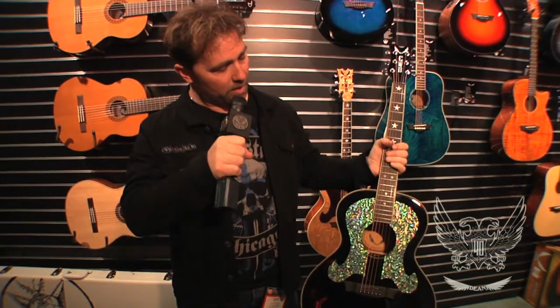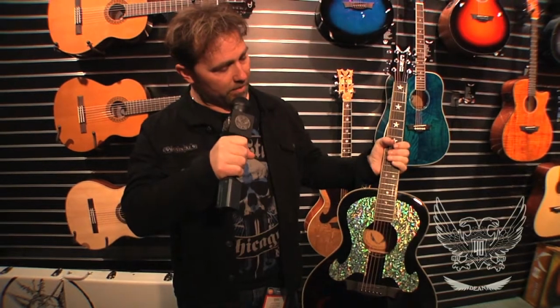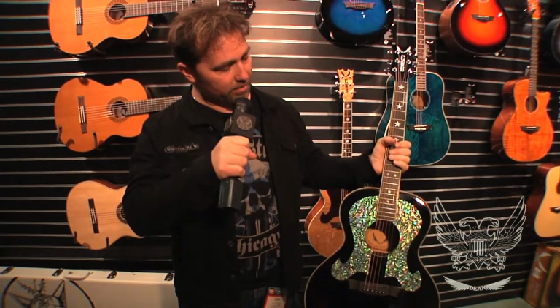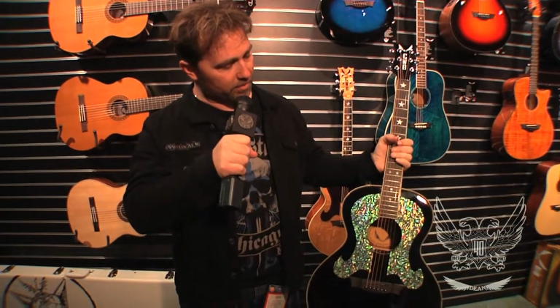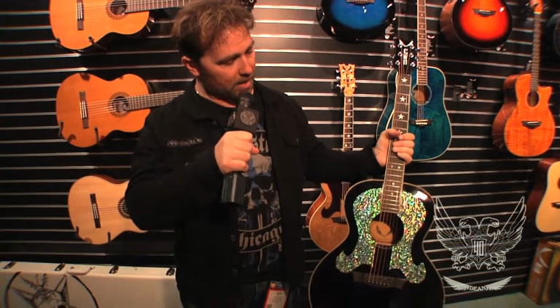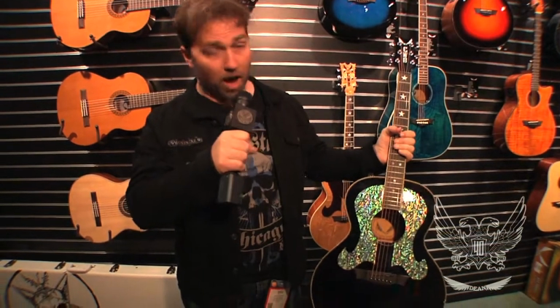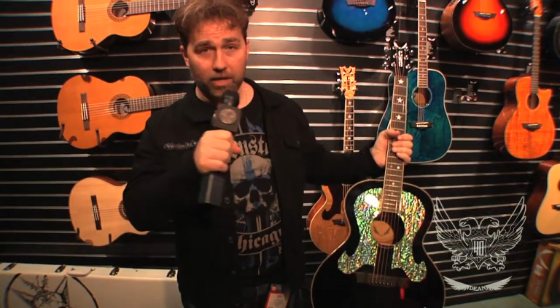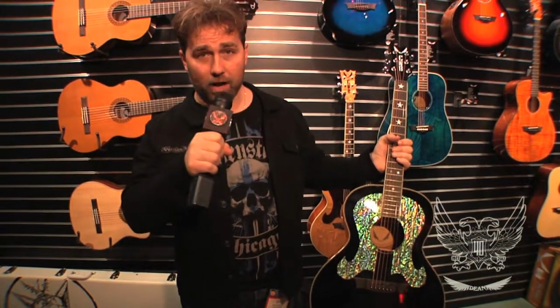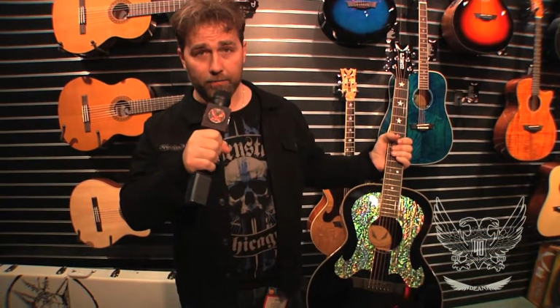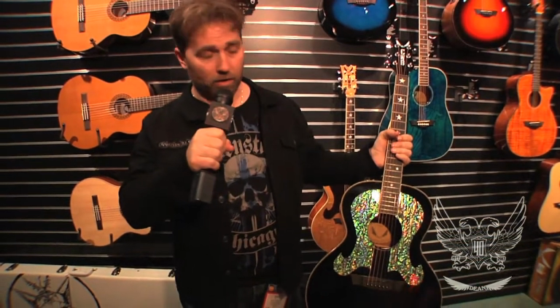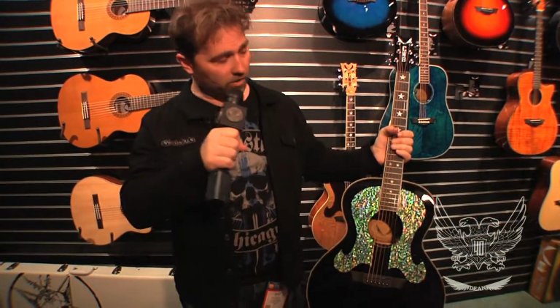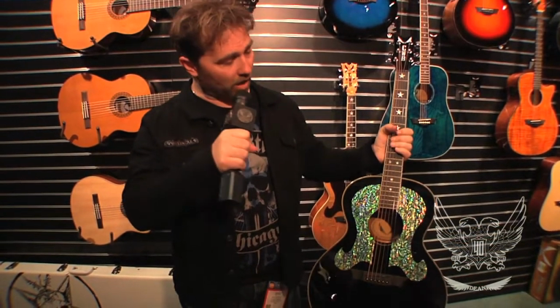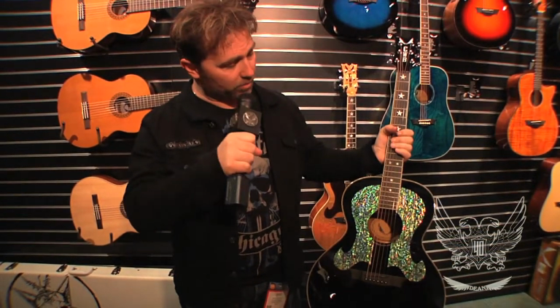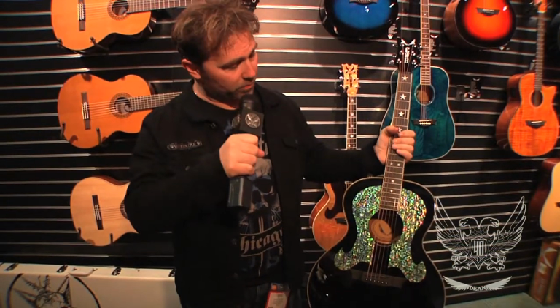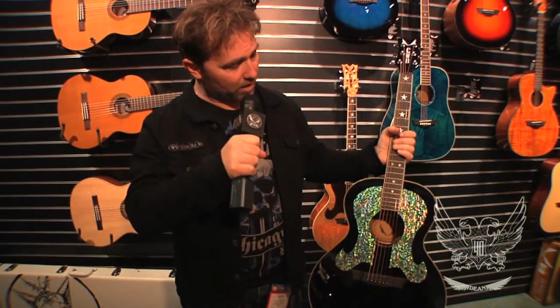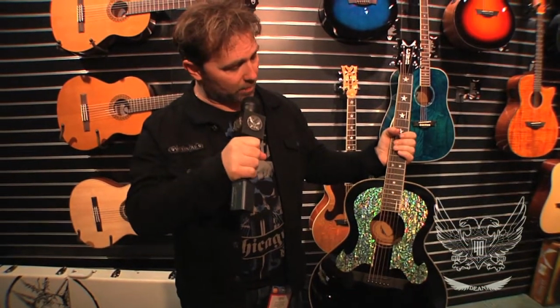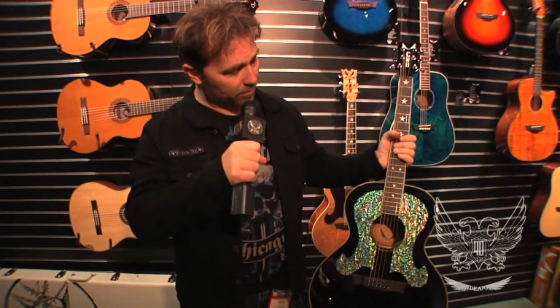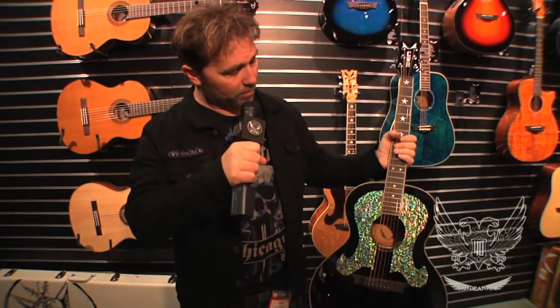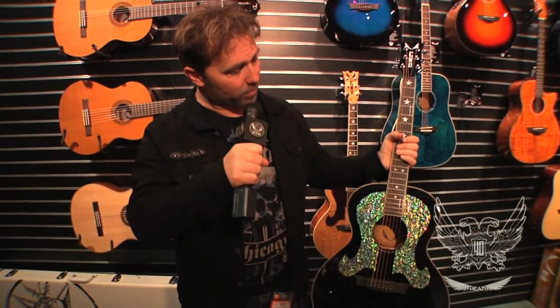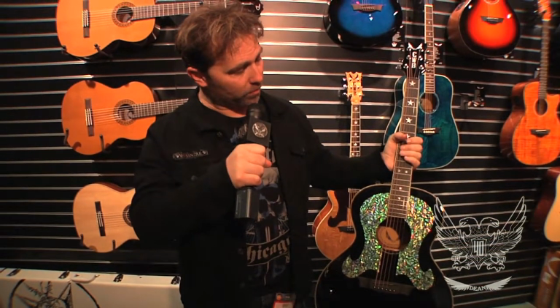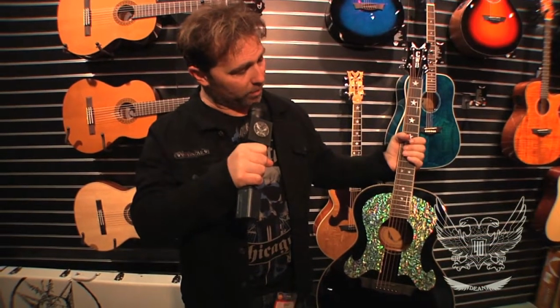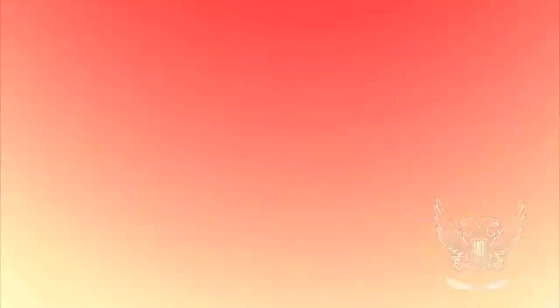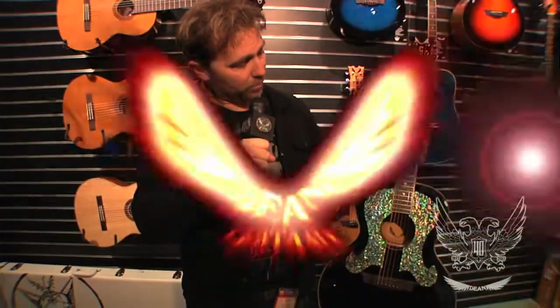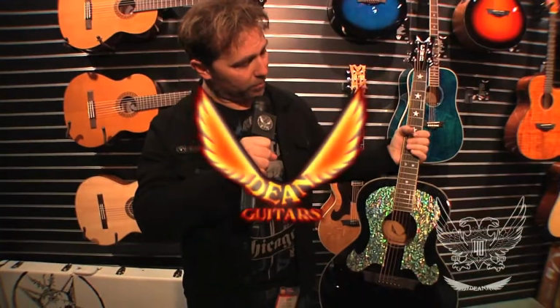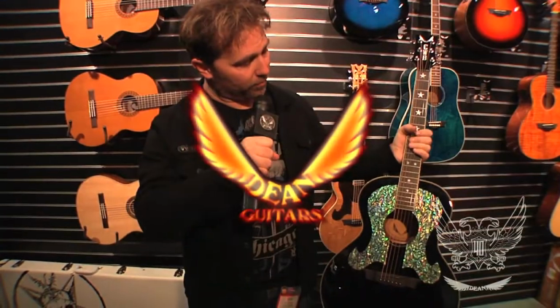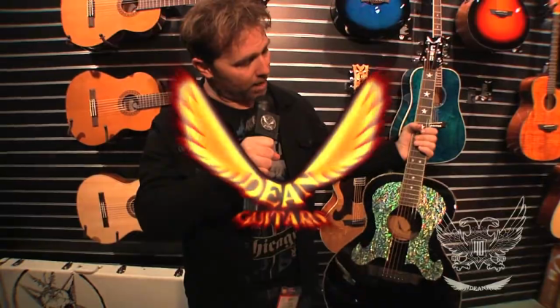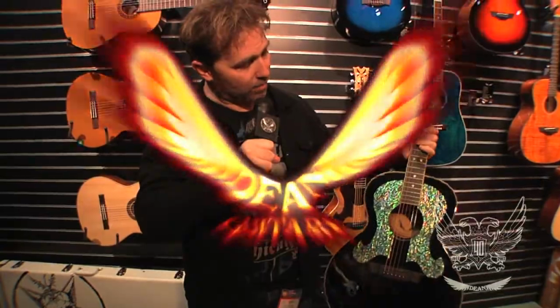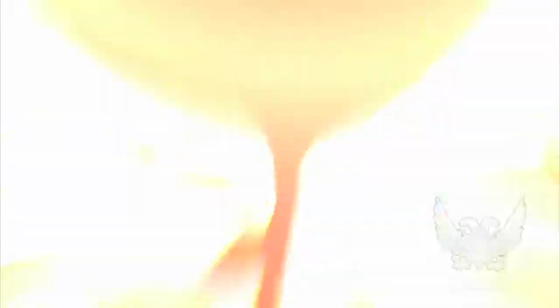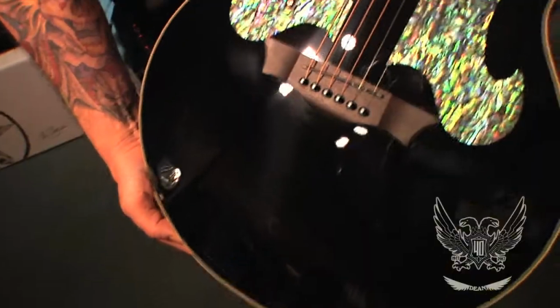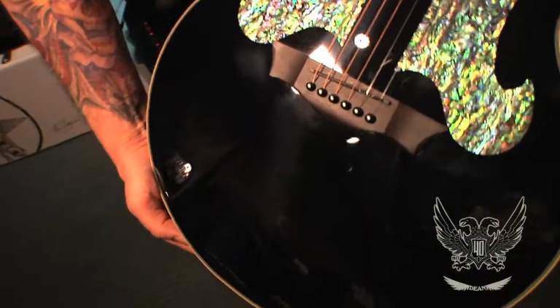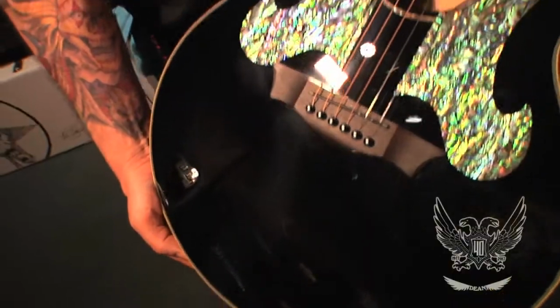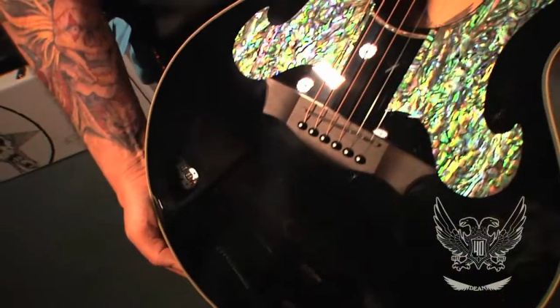This is a mahogany body, solid spruce top with a really beautiful abalone inlay on here.